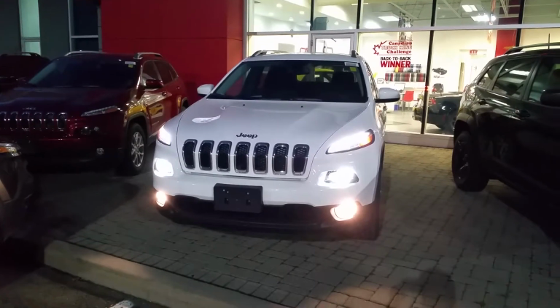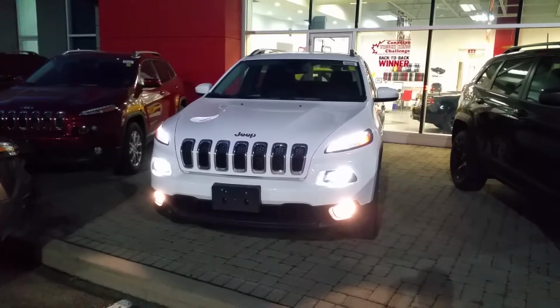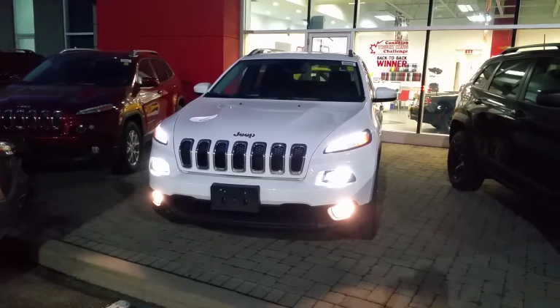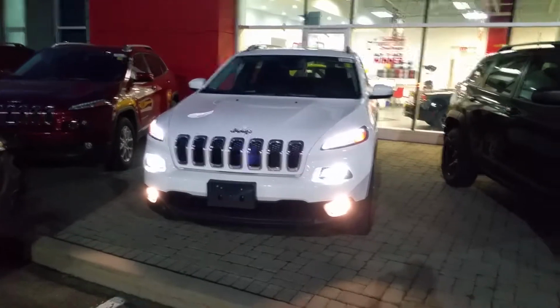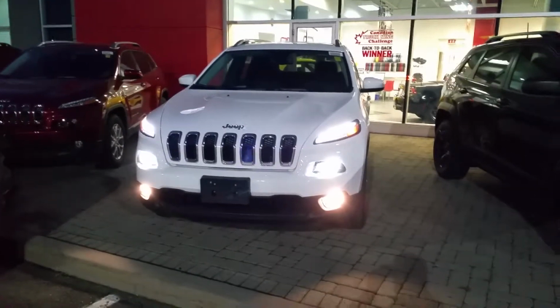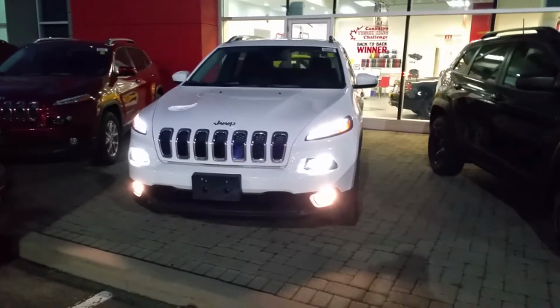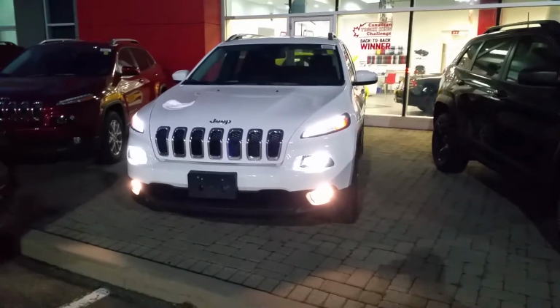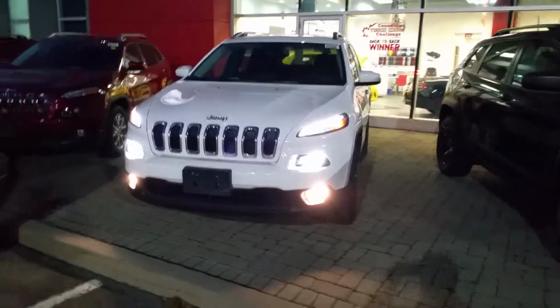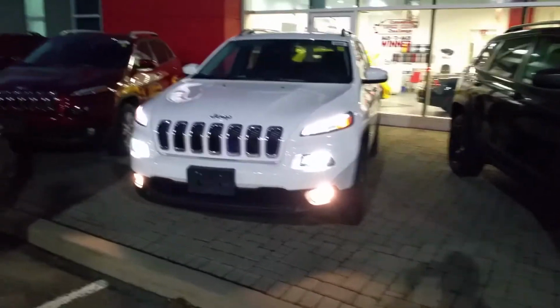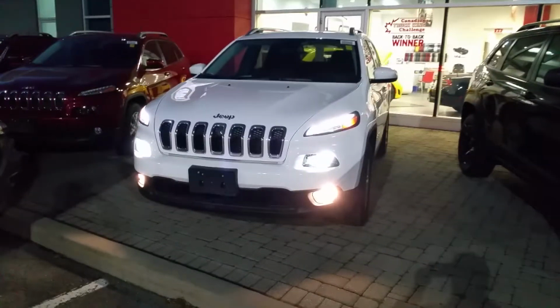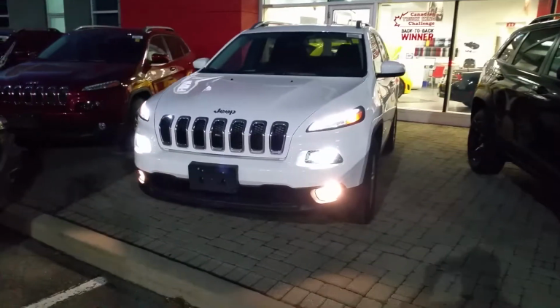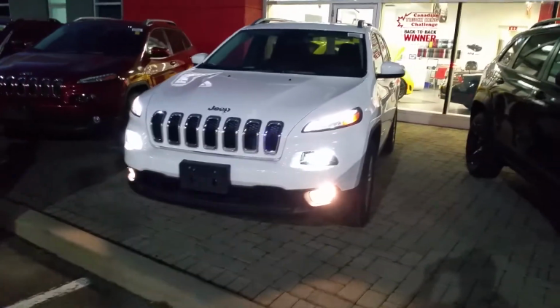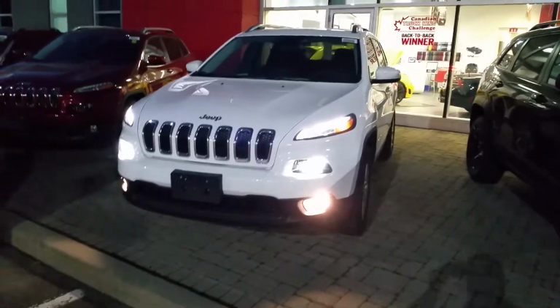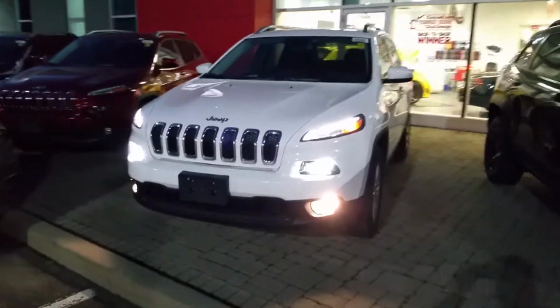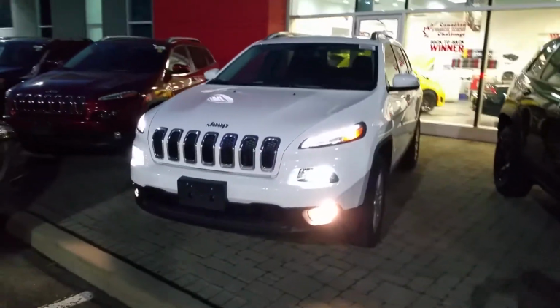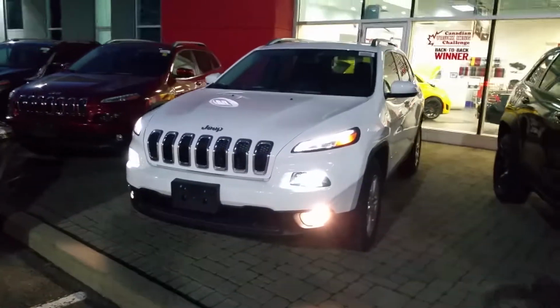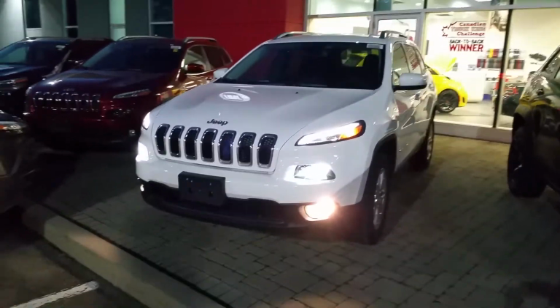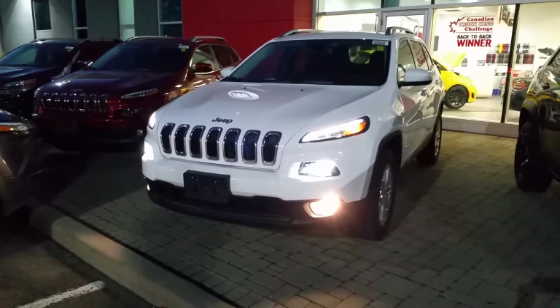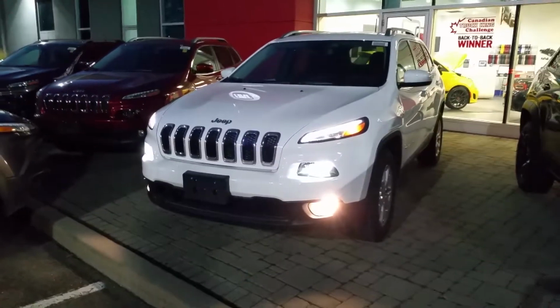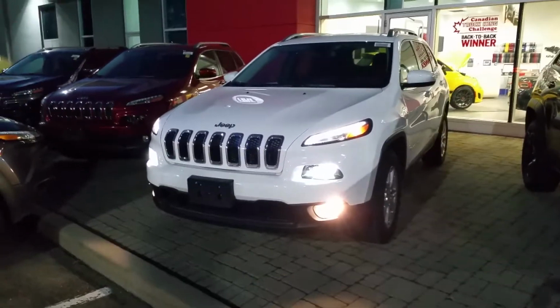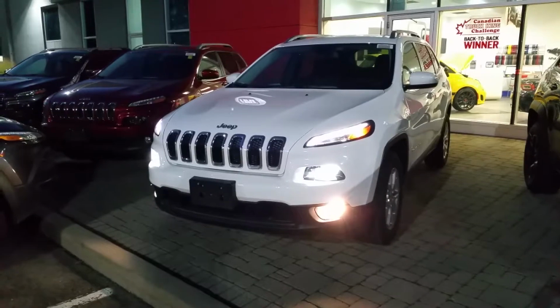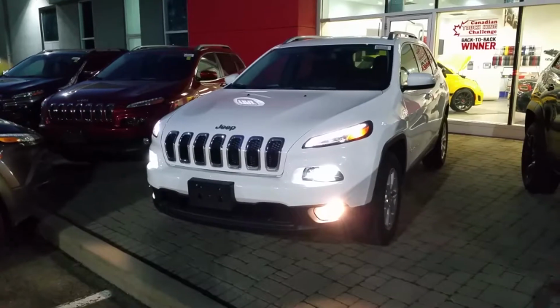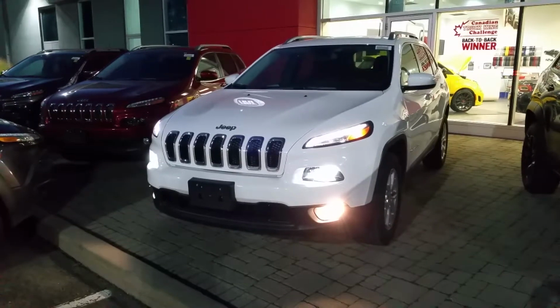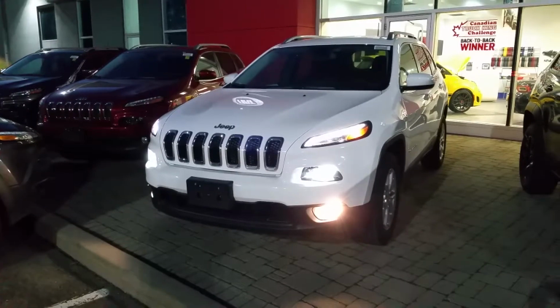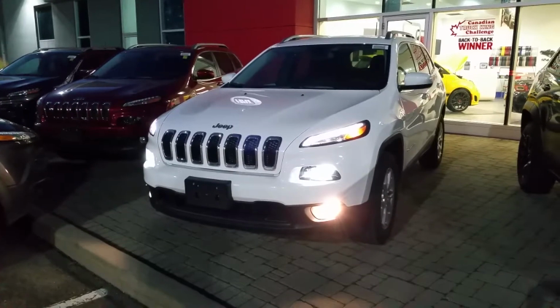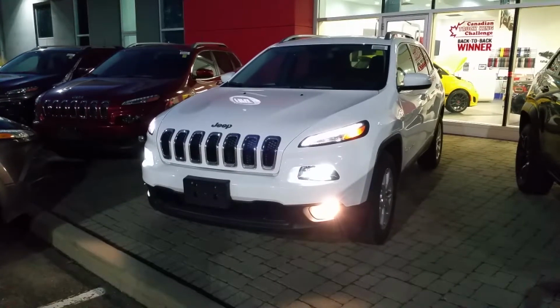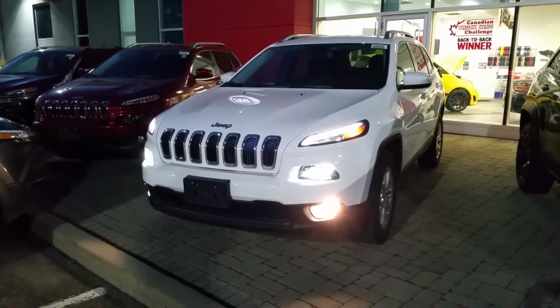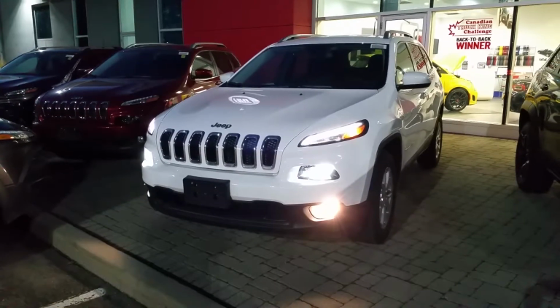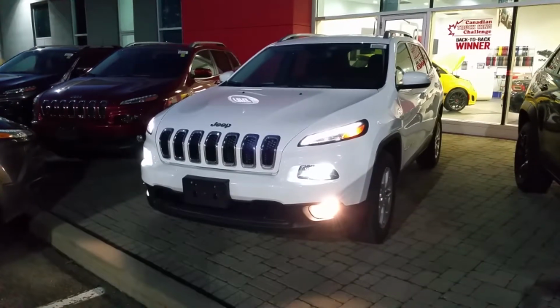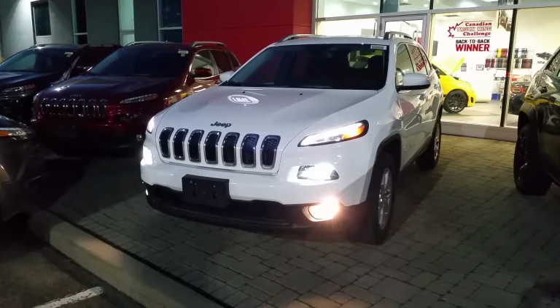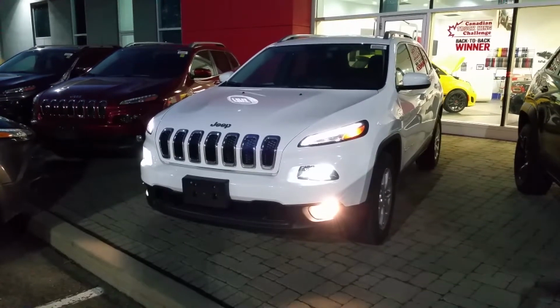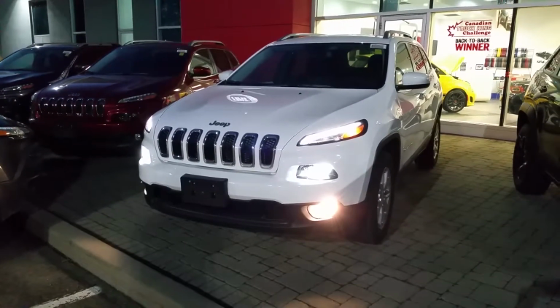Hi guys, it's Jason at Performance. Thanks again for coming in today. Just wanted to give you a second look at the Cherokee that you drove with me today.